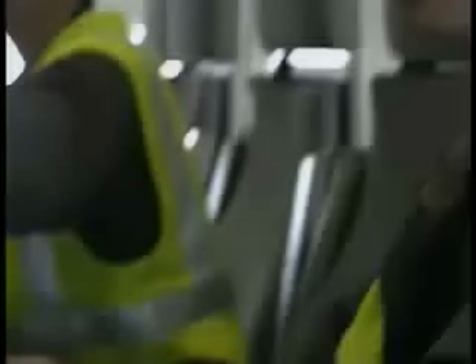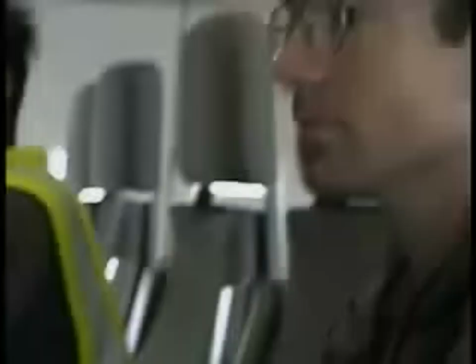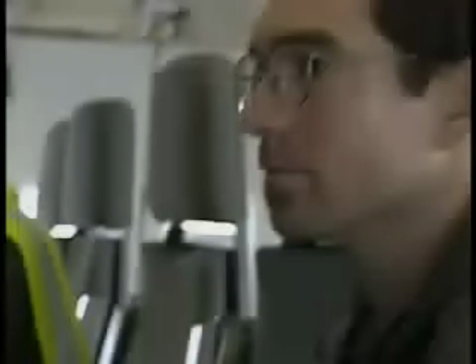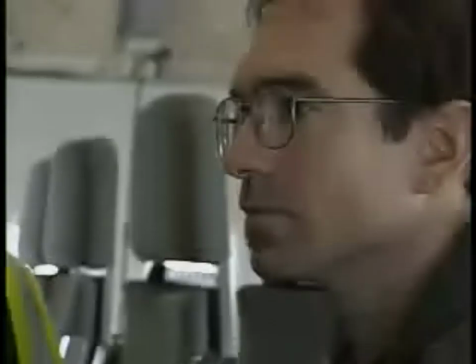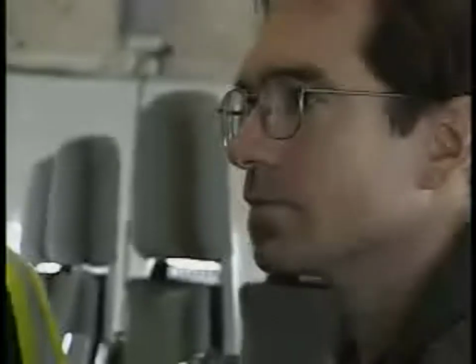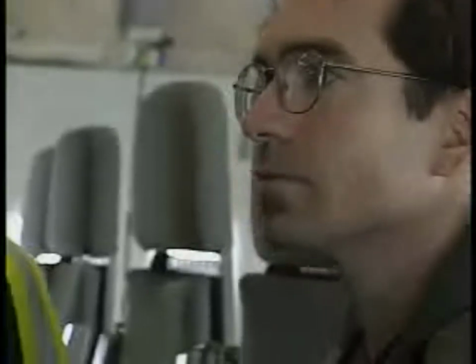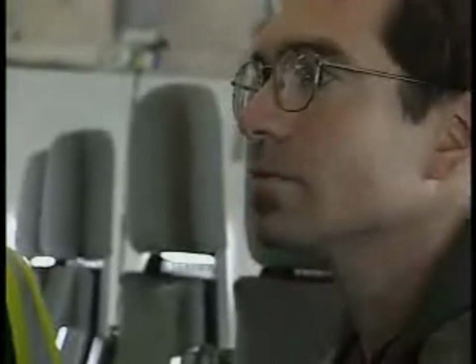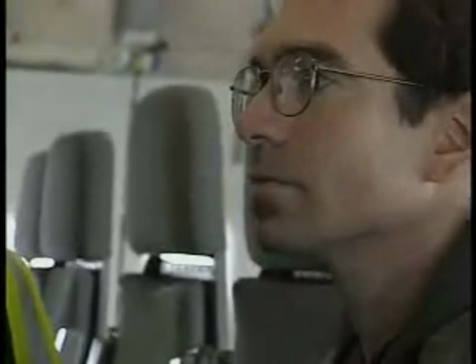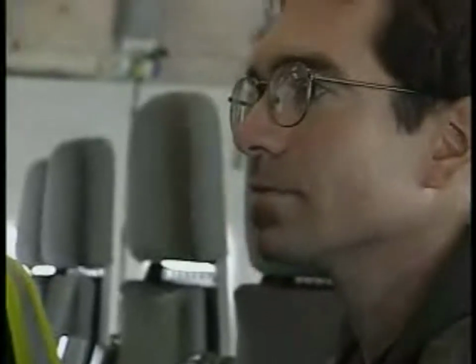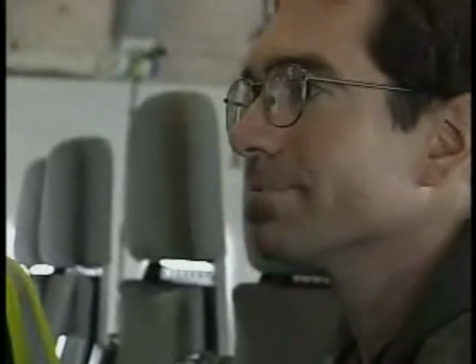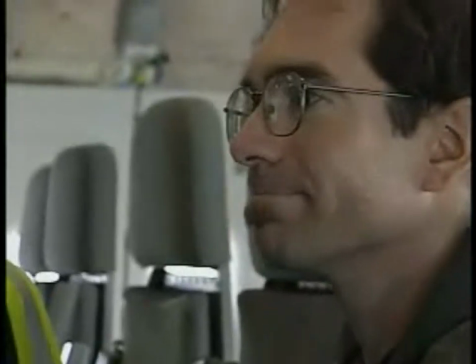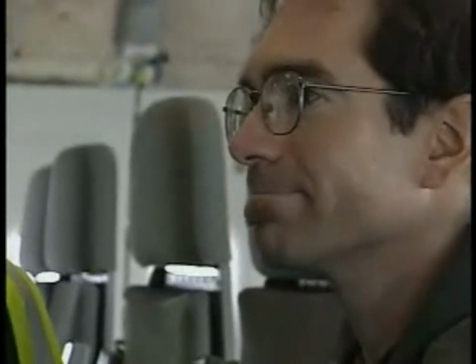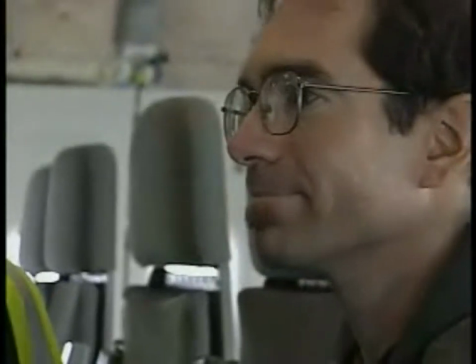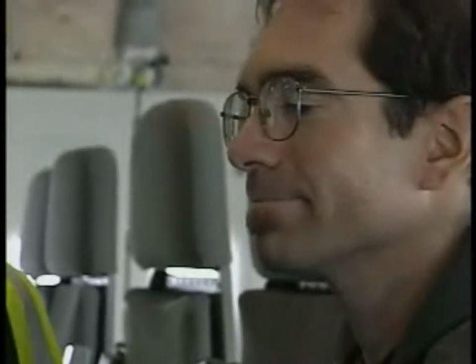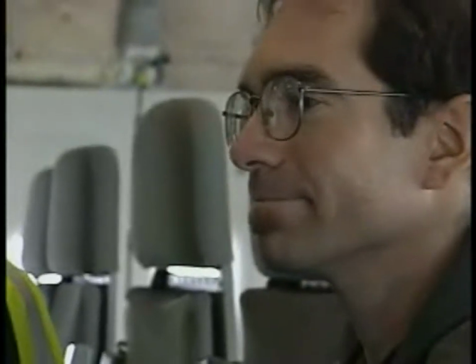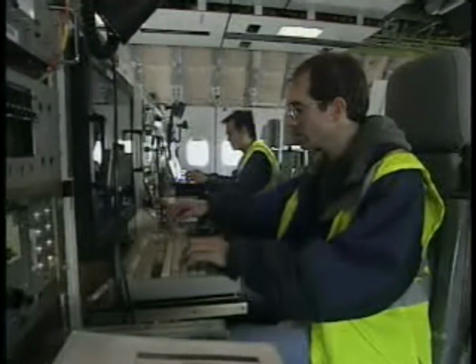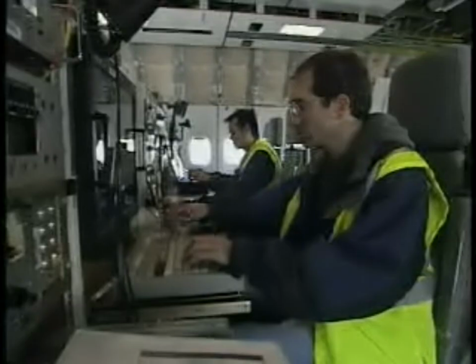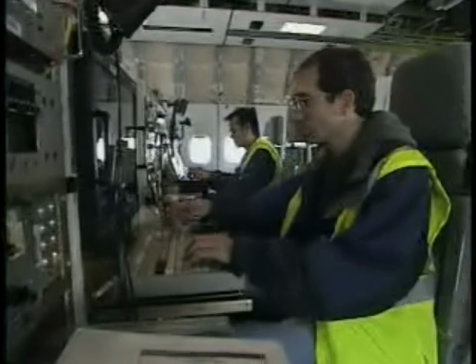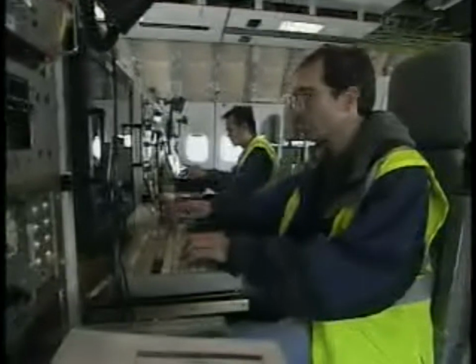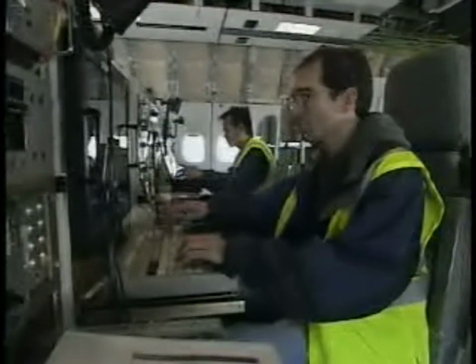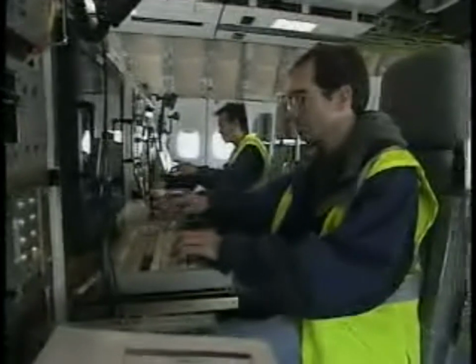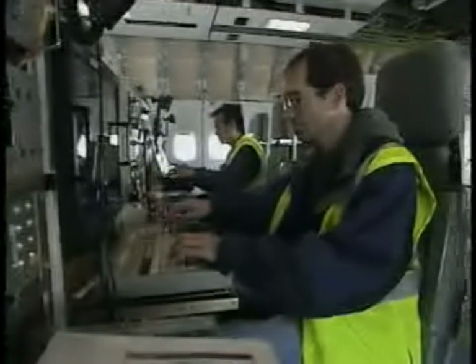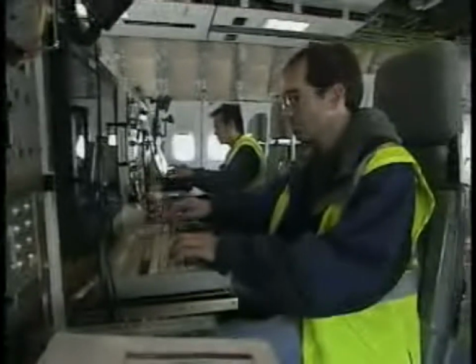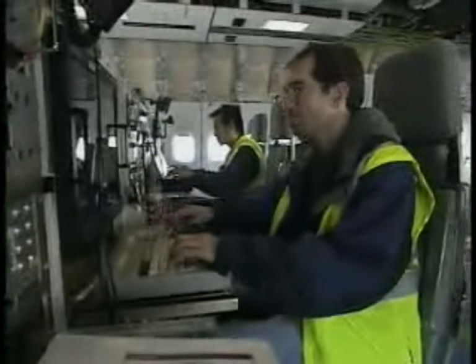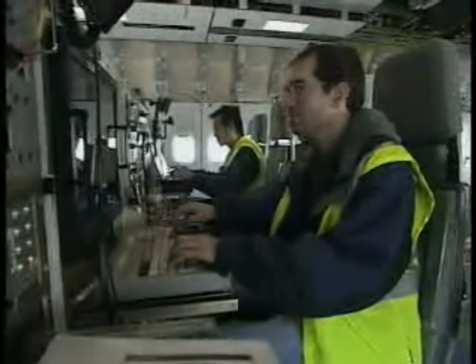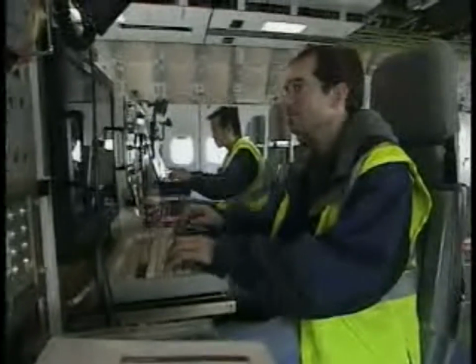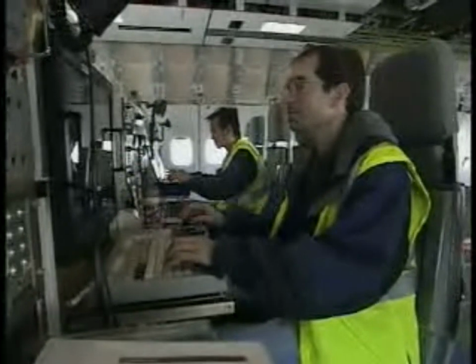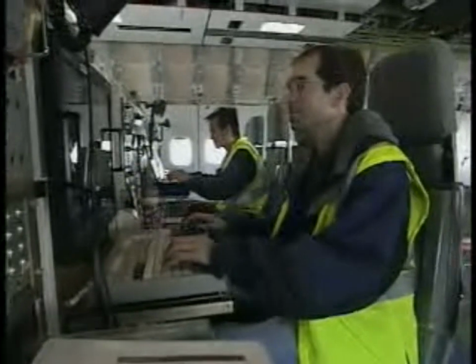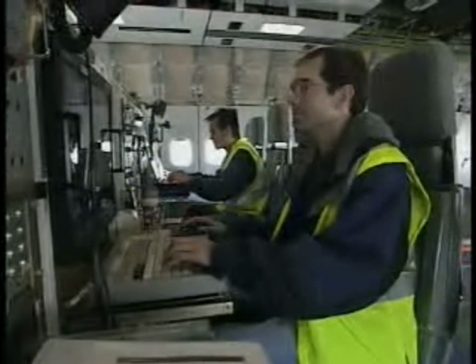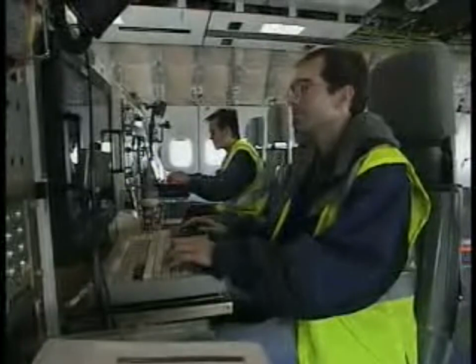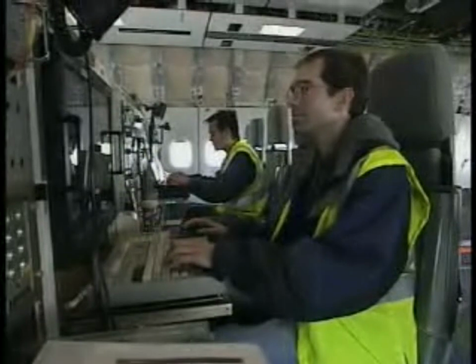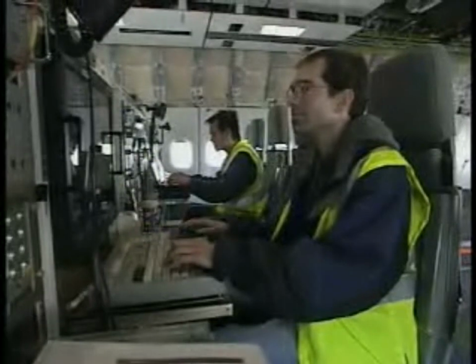At this point in time, we're doing very well. The data systems are all working, as you can see, and we're essentially ready for first flight.